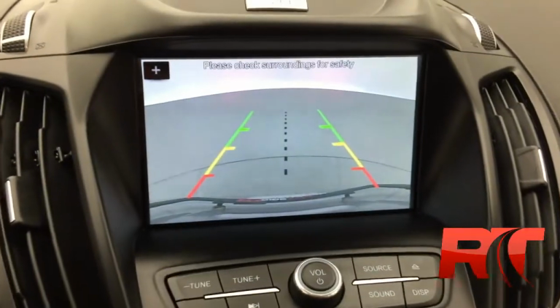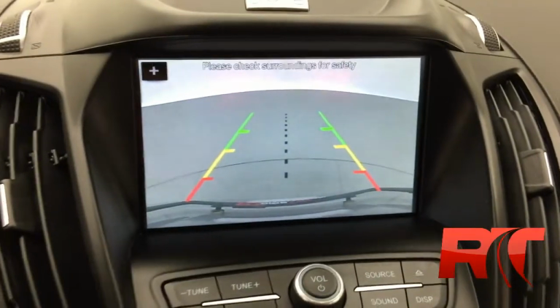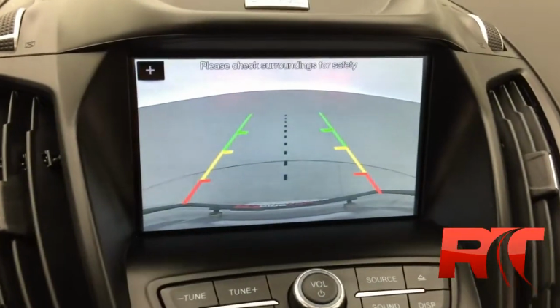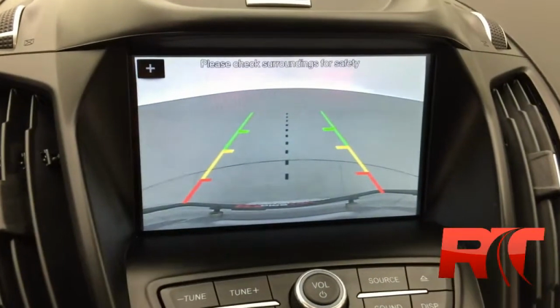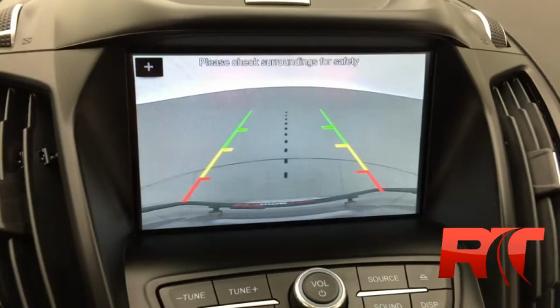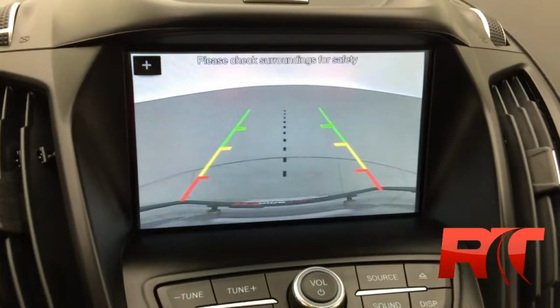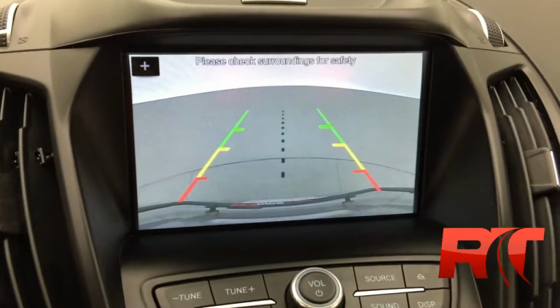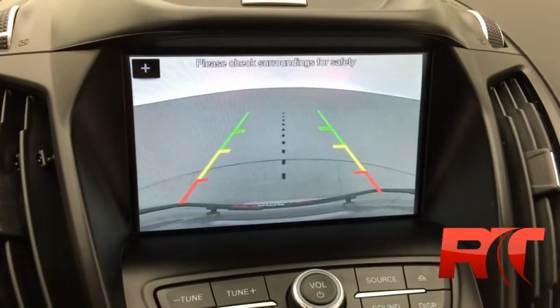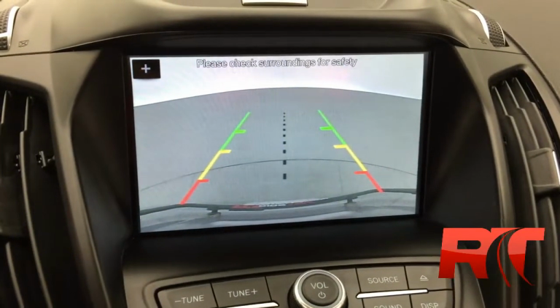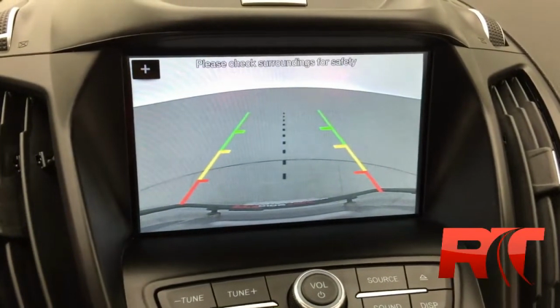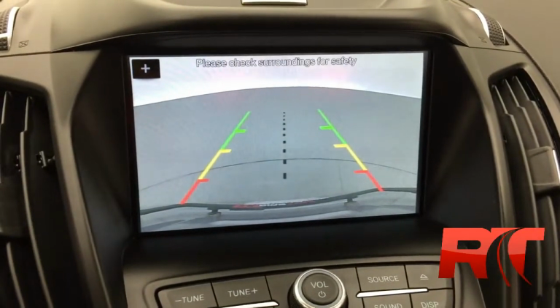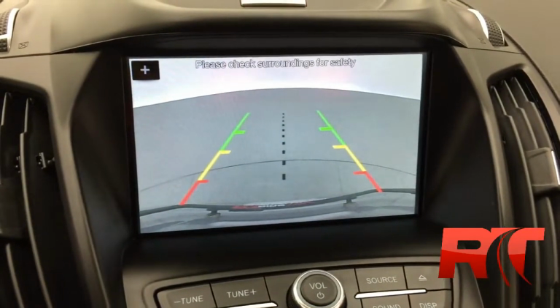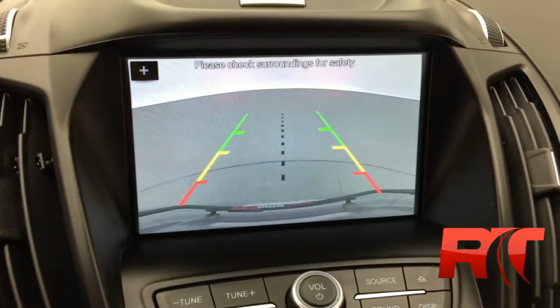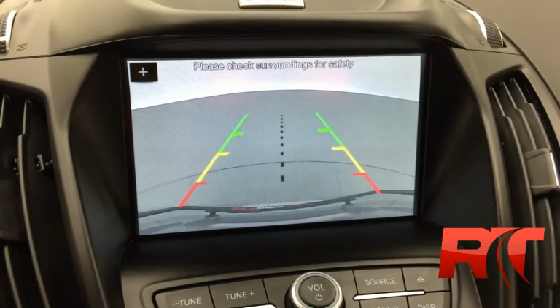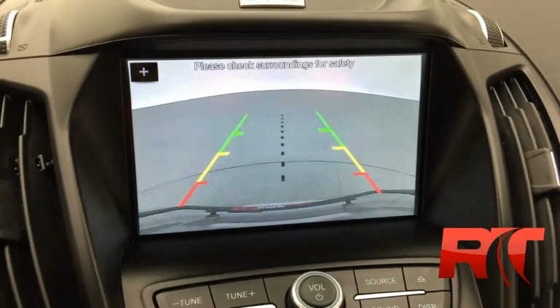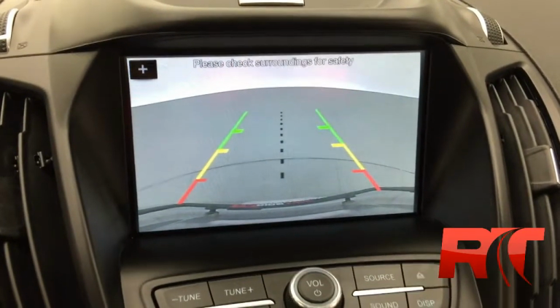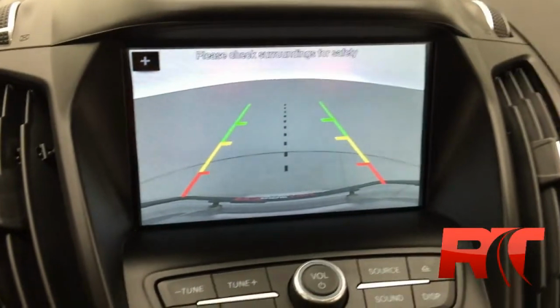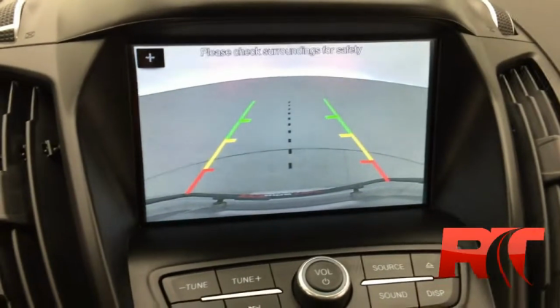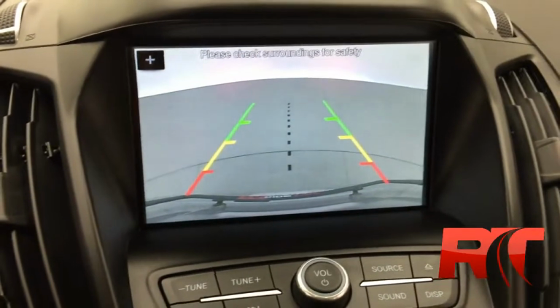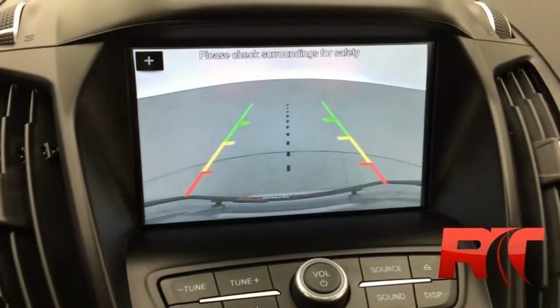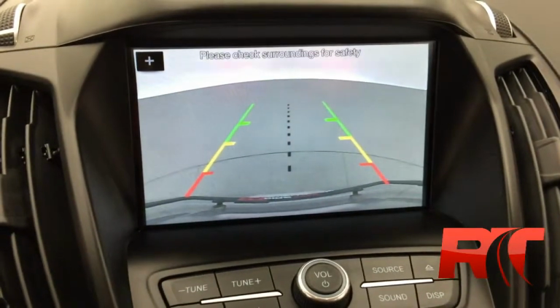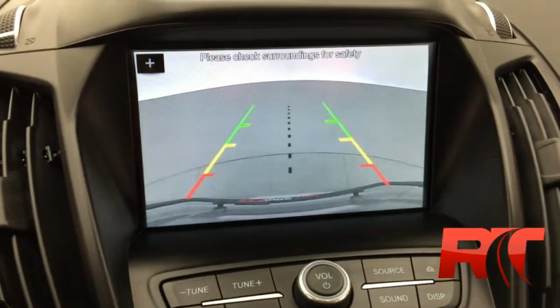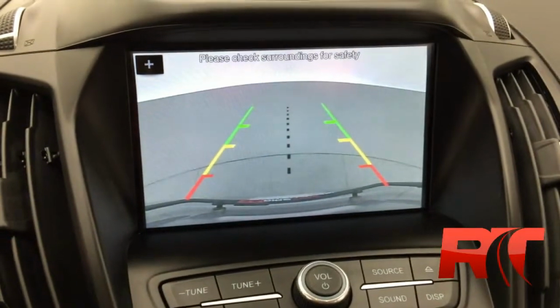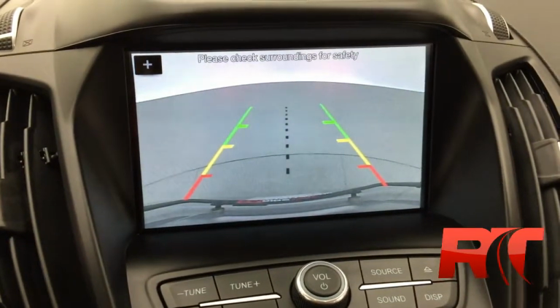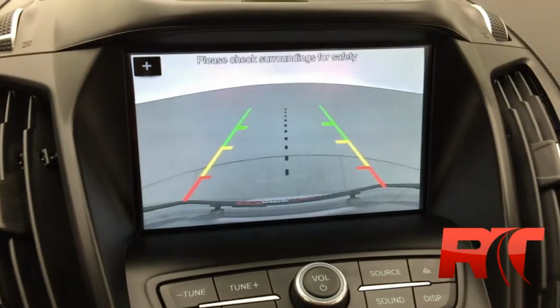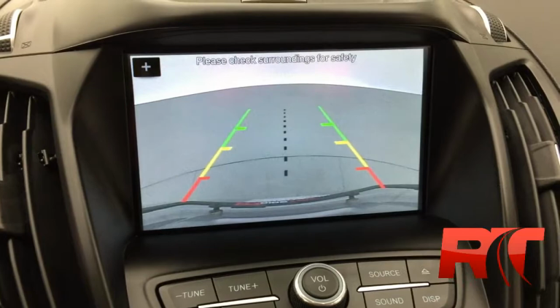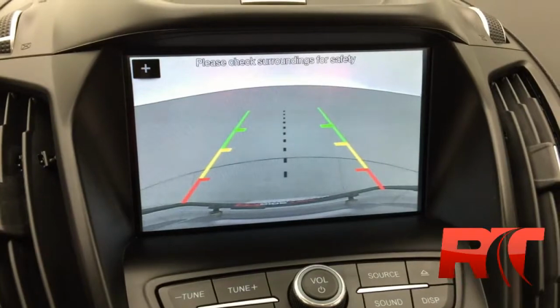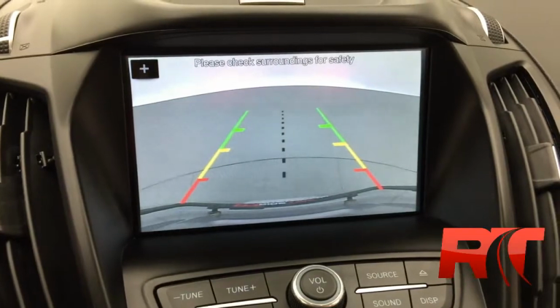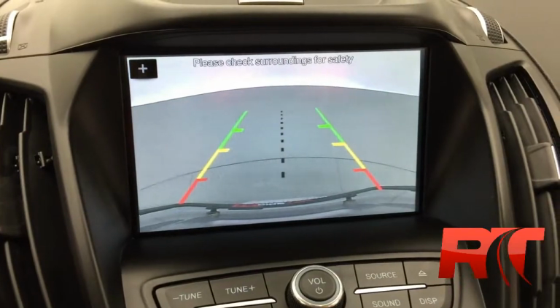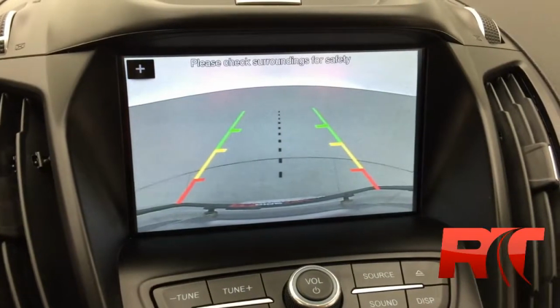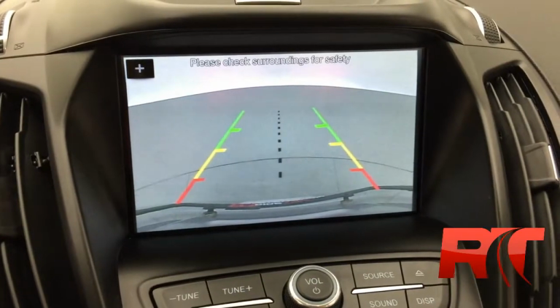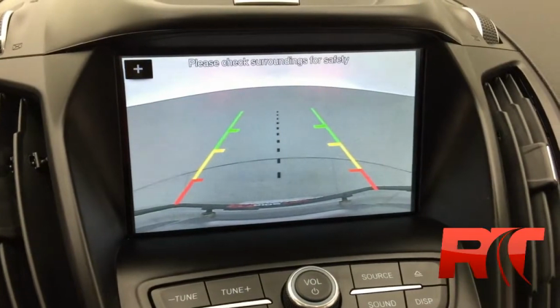Backup camera as well — high definition. Those guidelines really make it easy for parking.